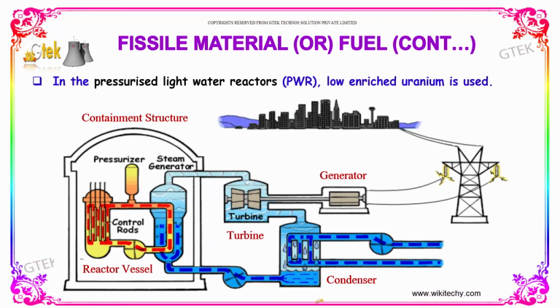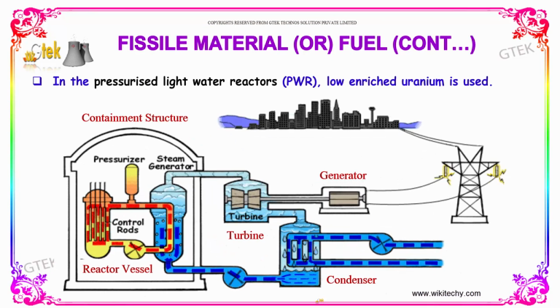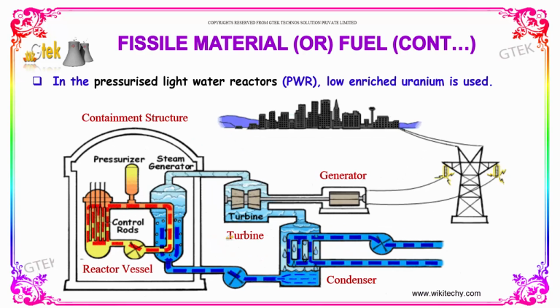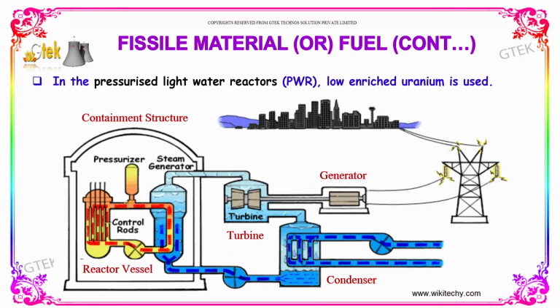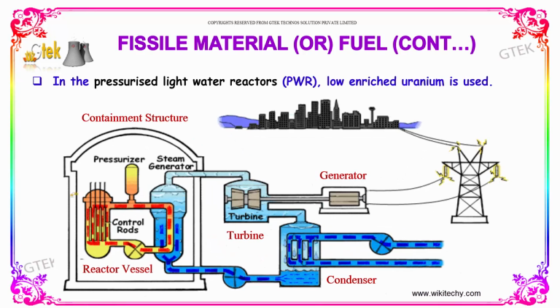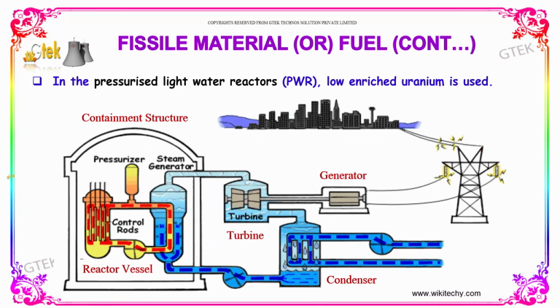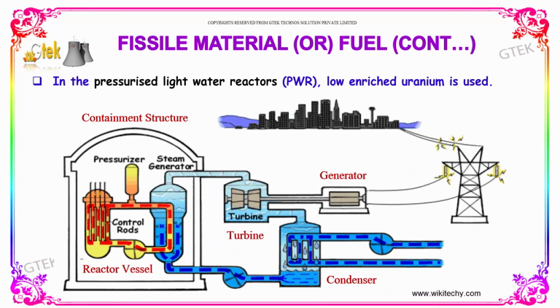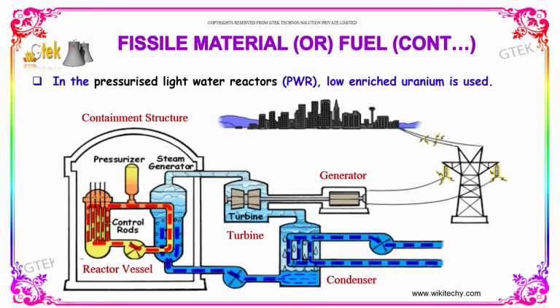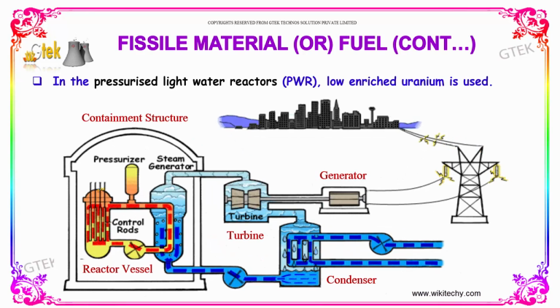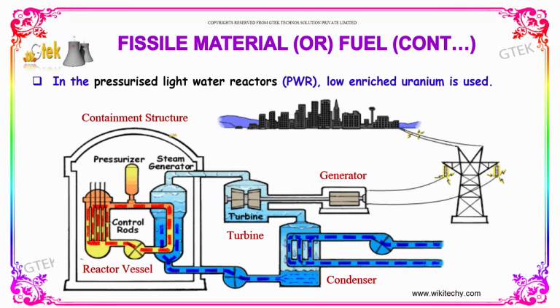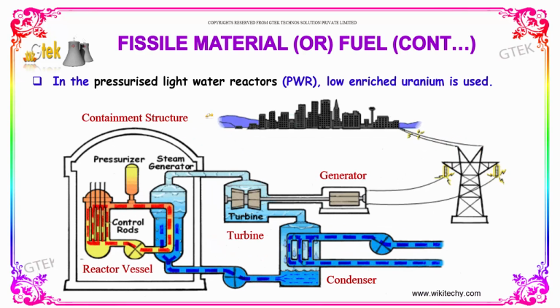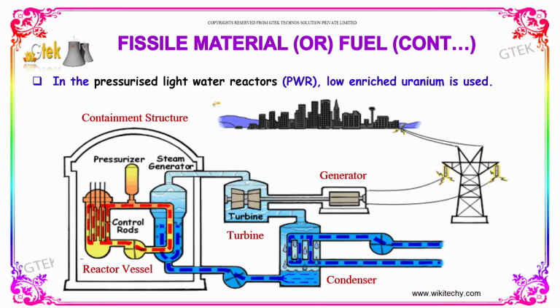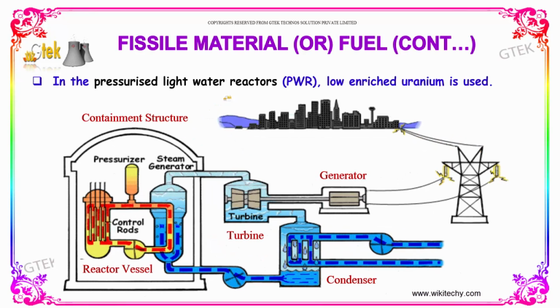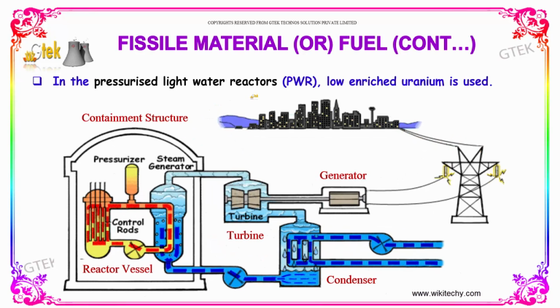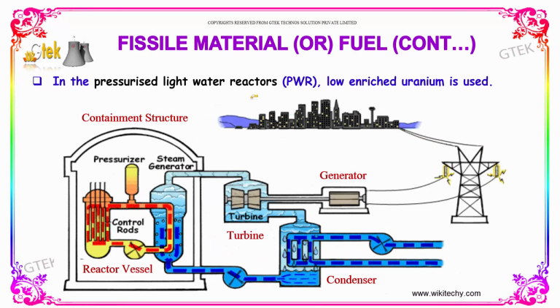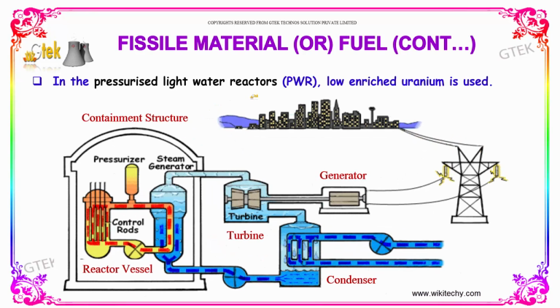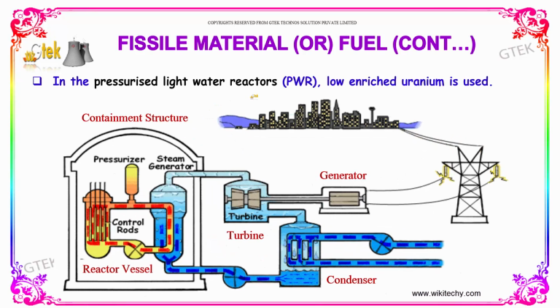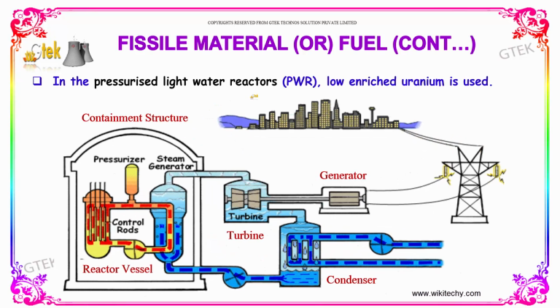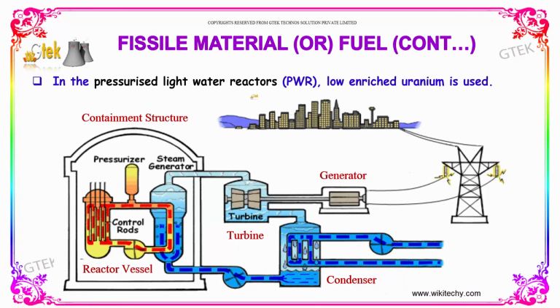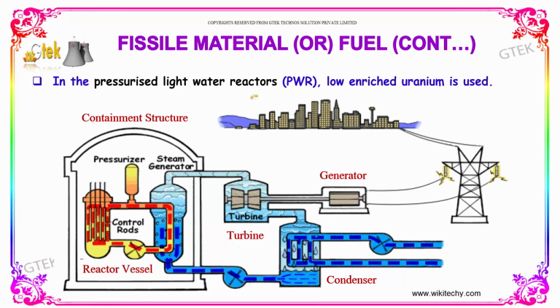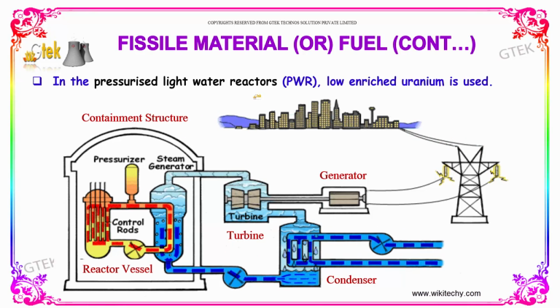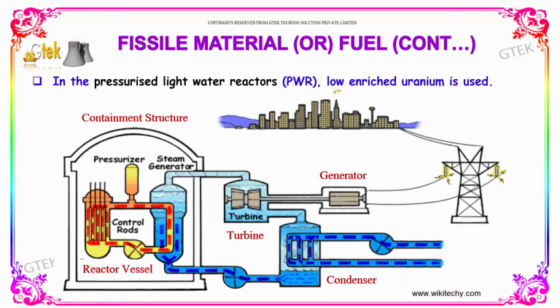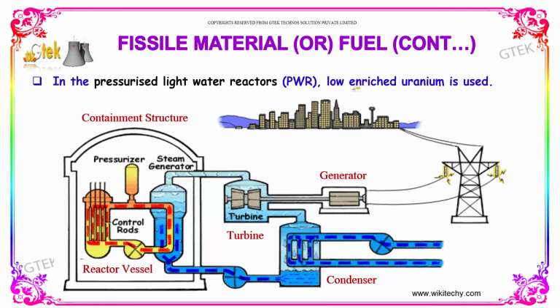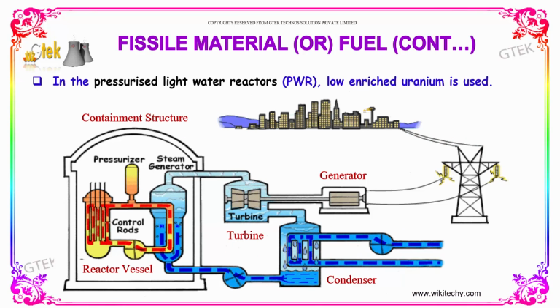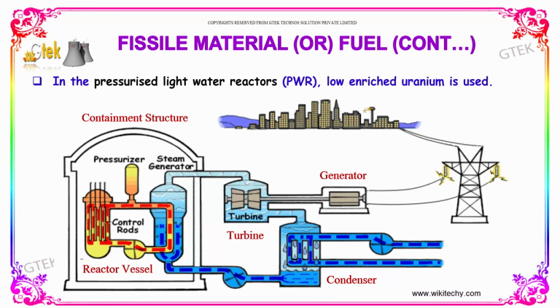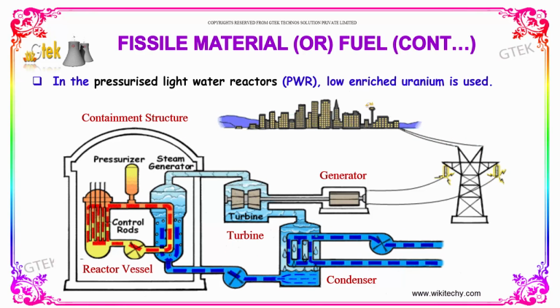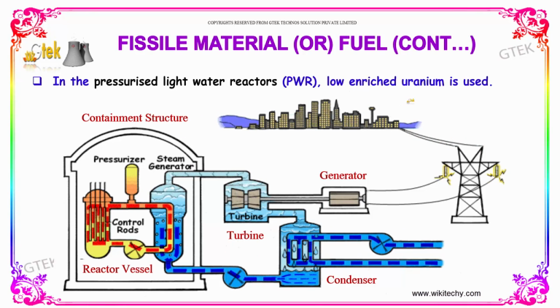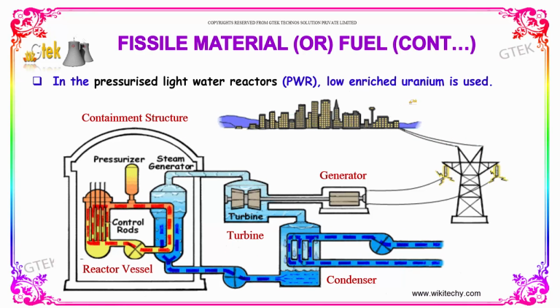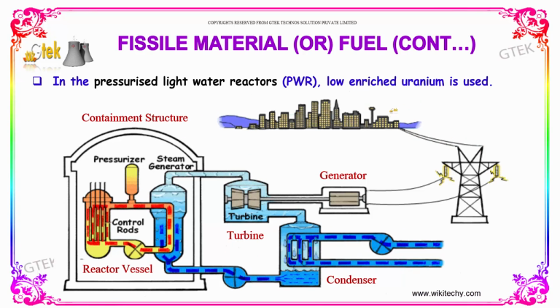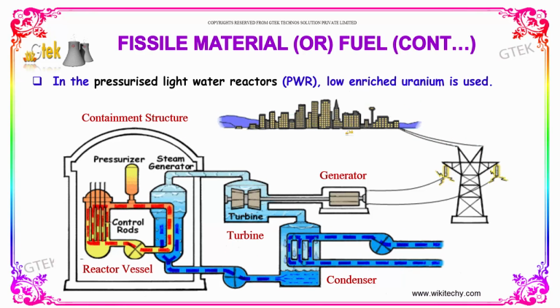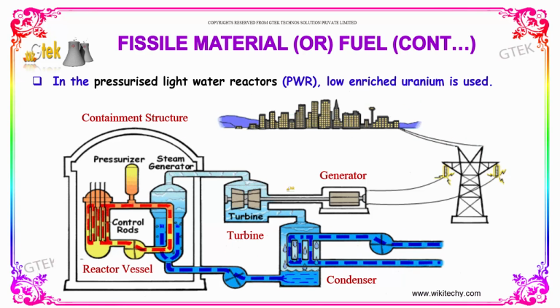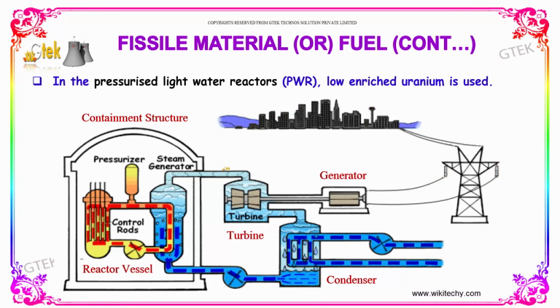In the pressurized light water reactors, low-enriched uranium is used.